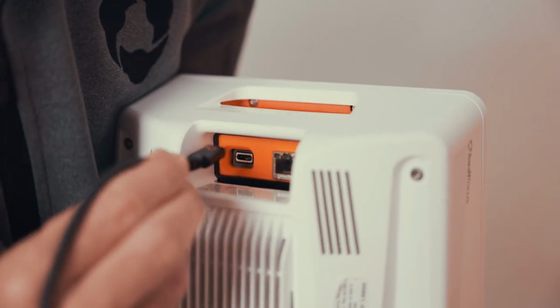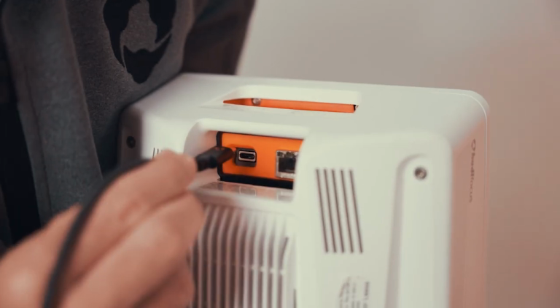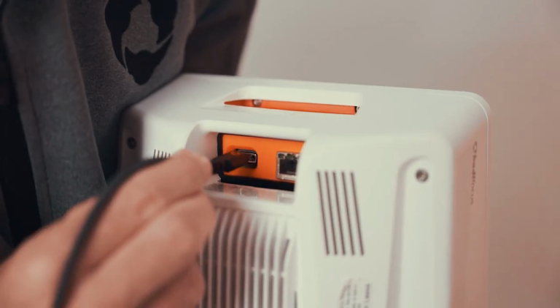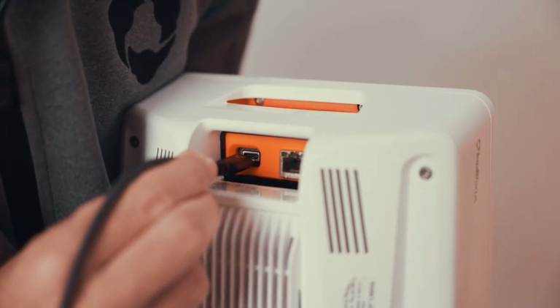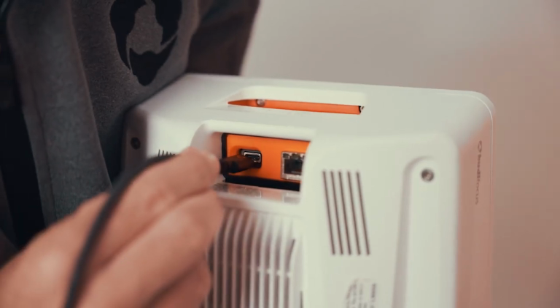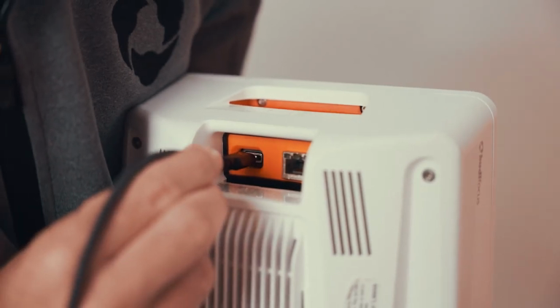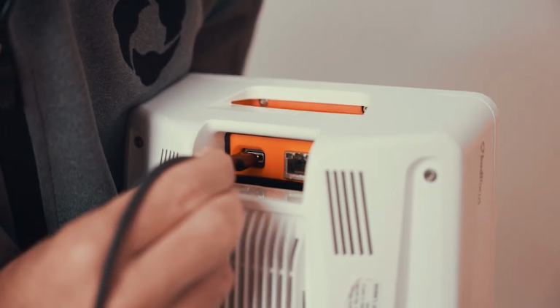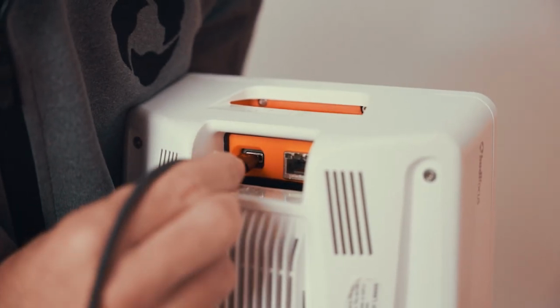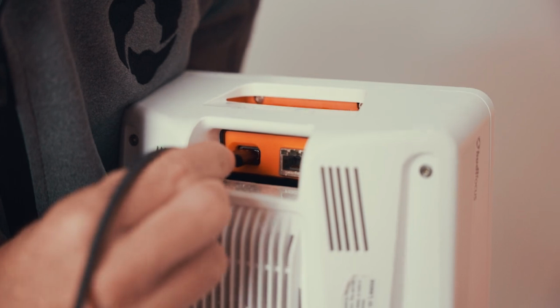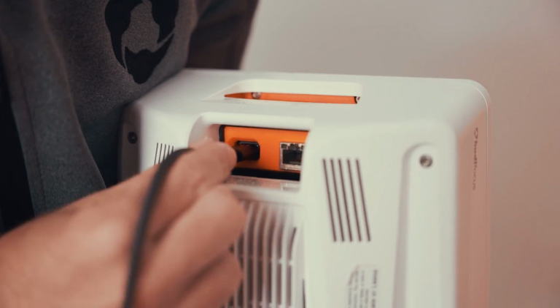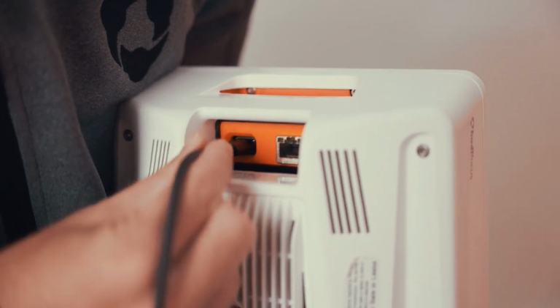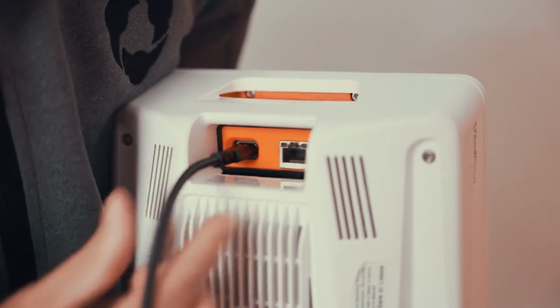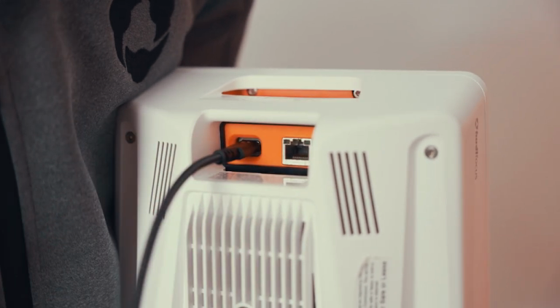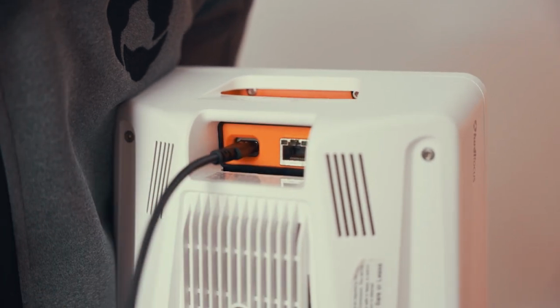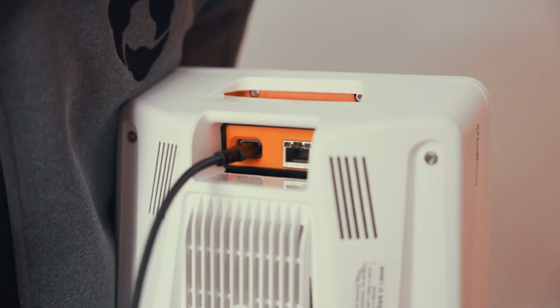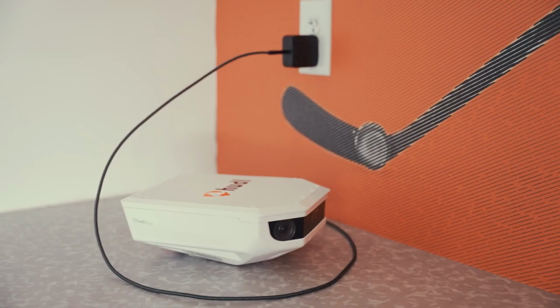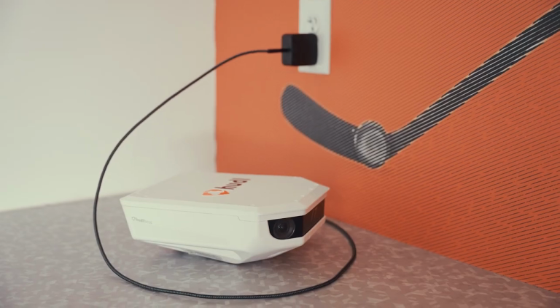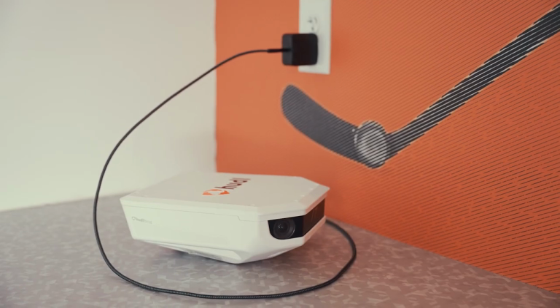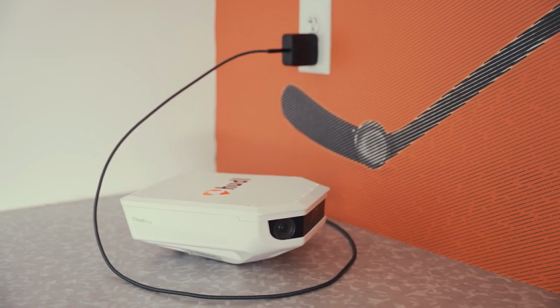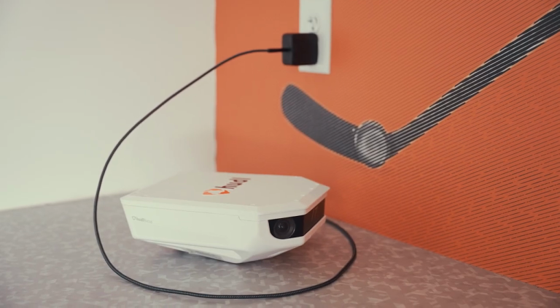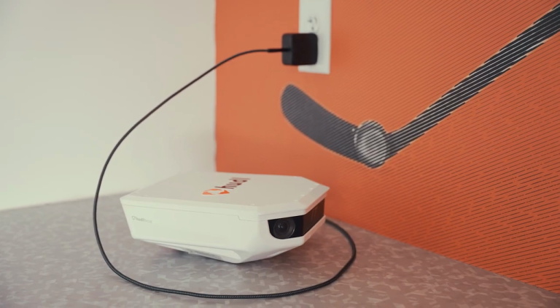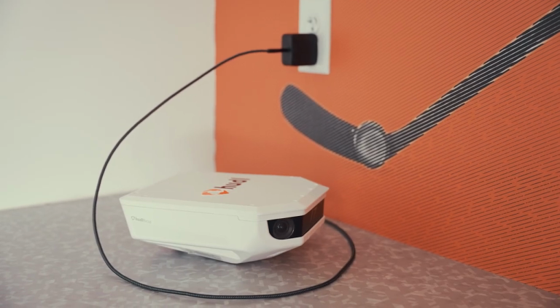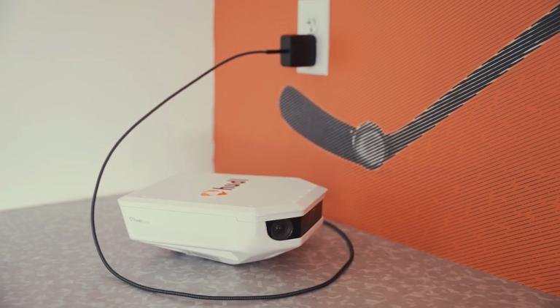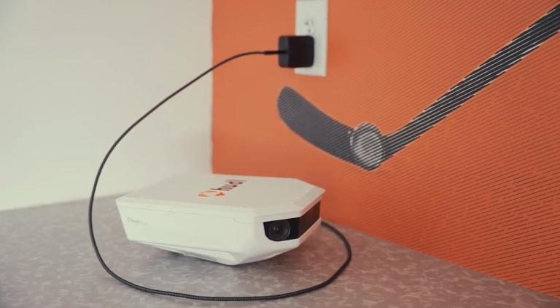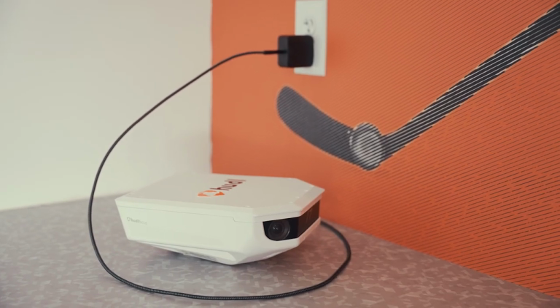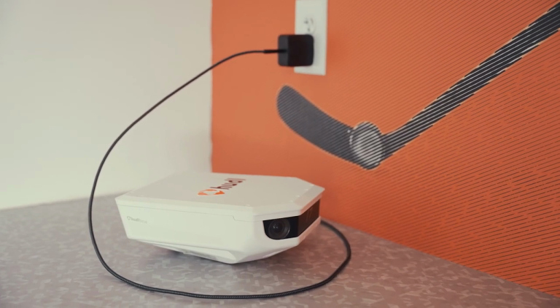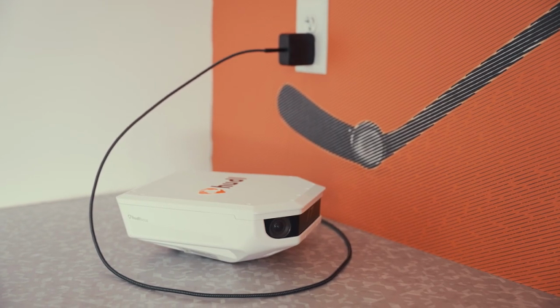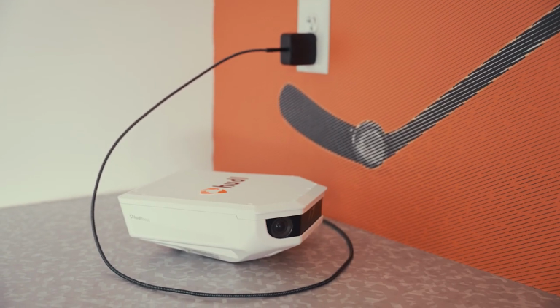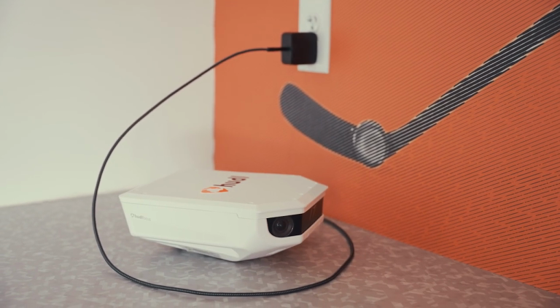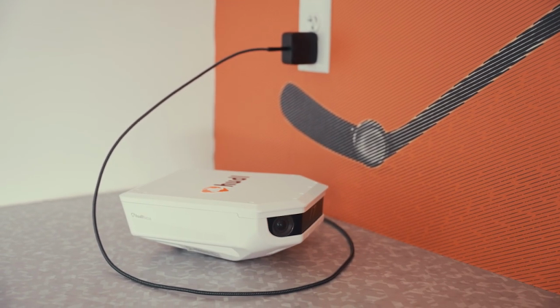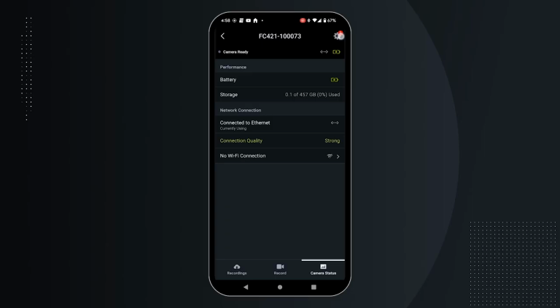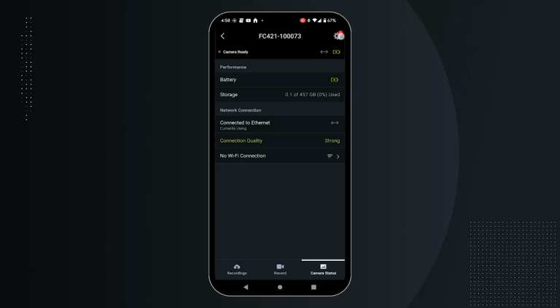To update your camera, make sure first it's plugged into power and connected to a Wi-Fi or Ethernet network.